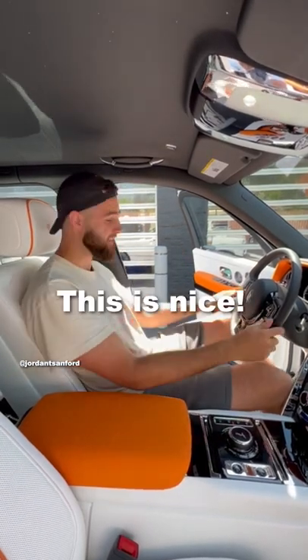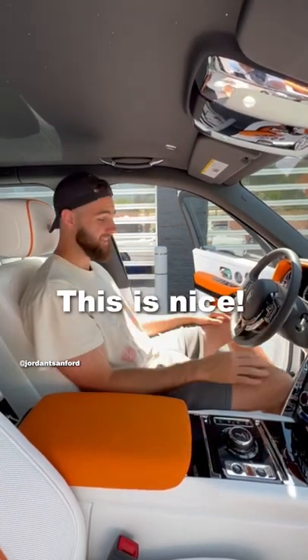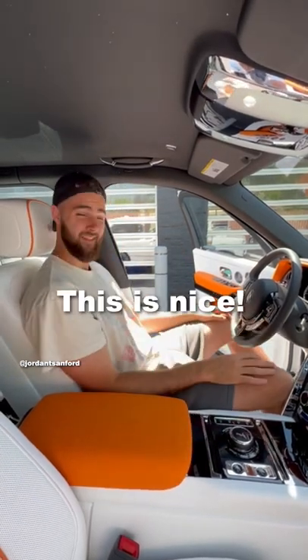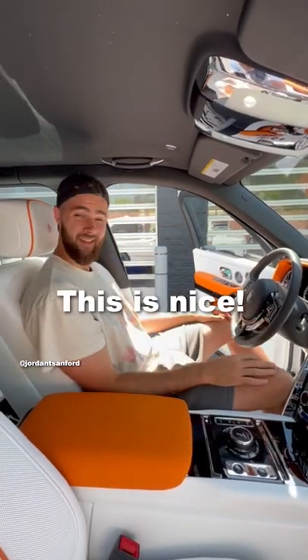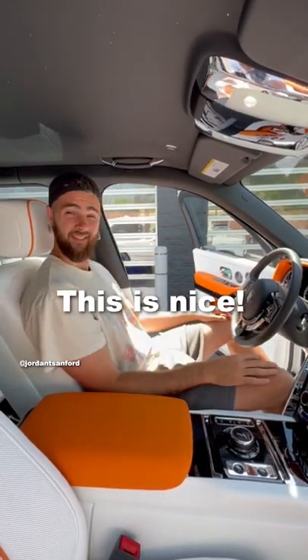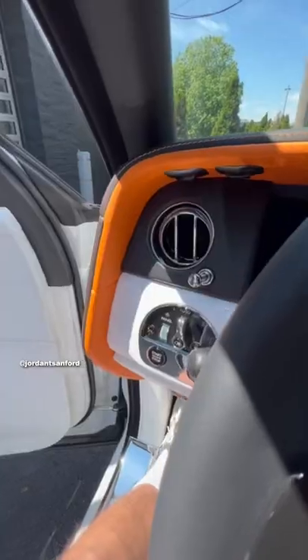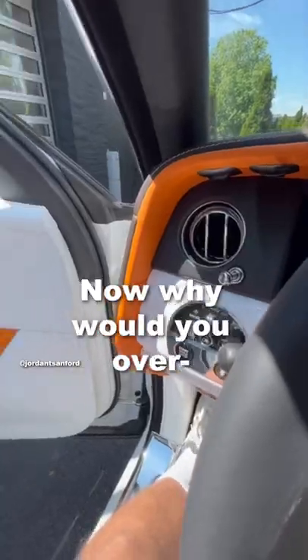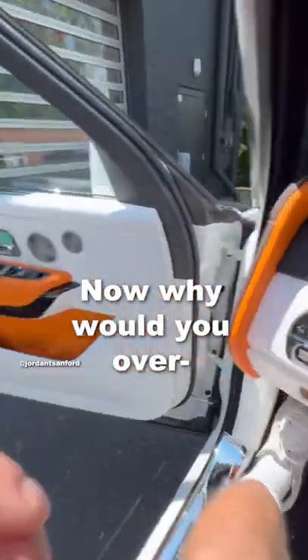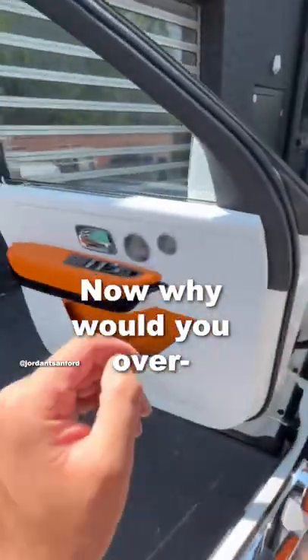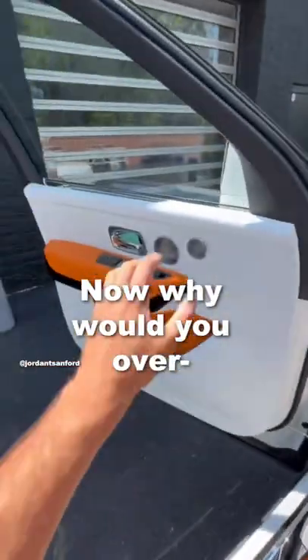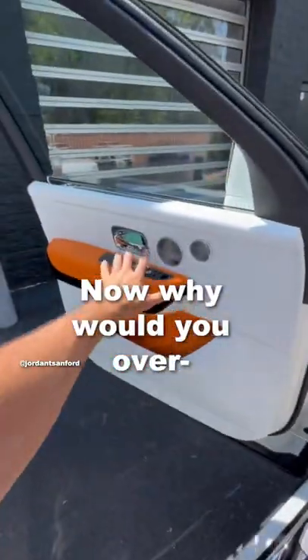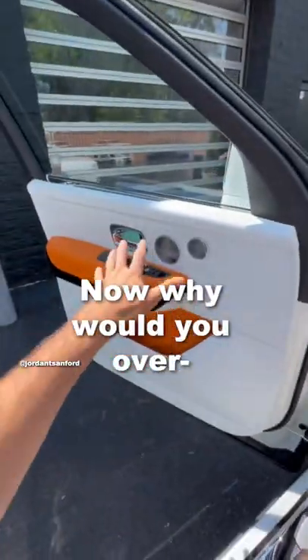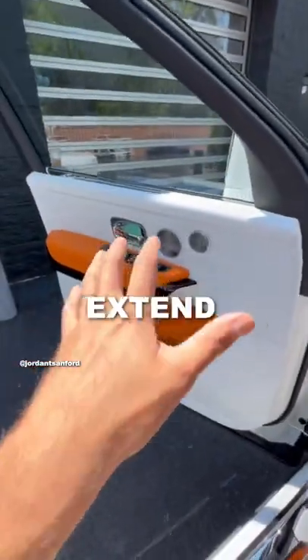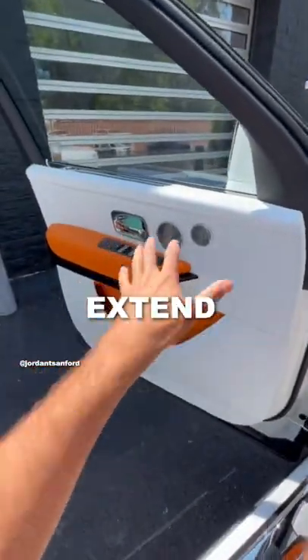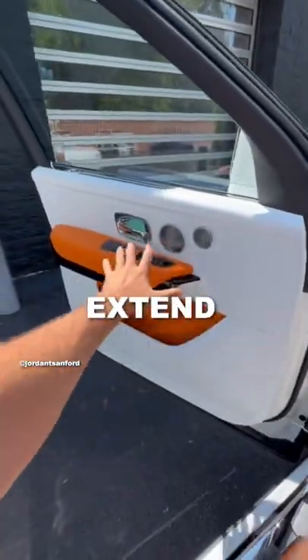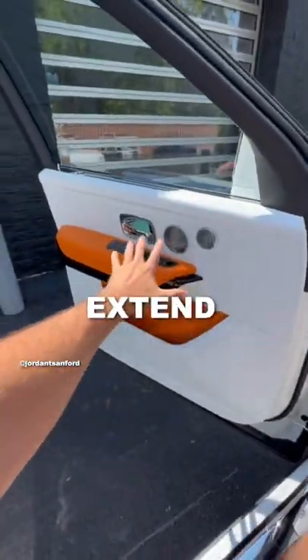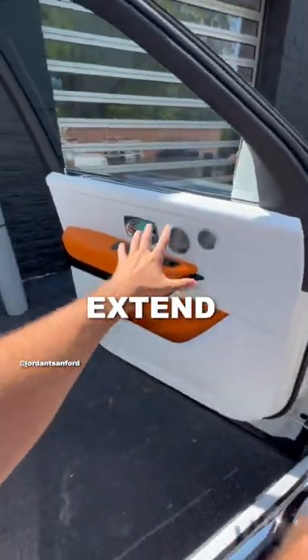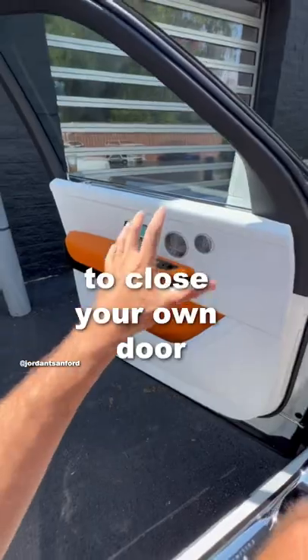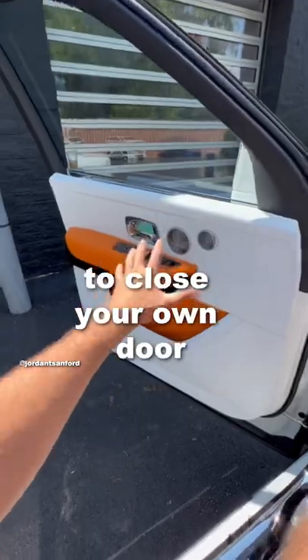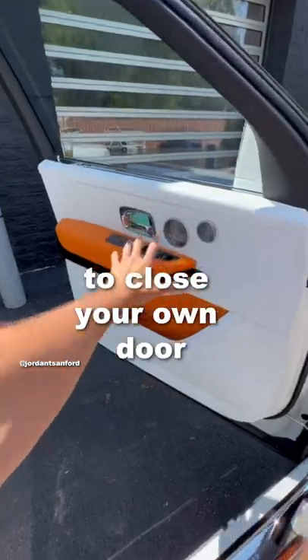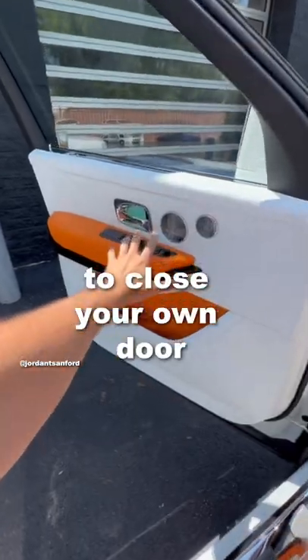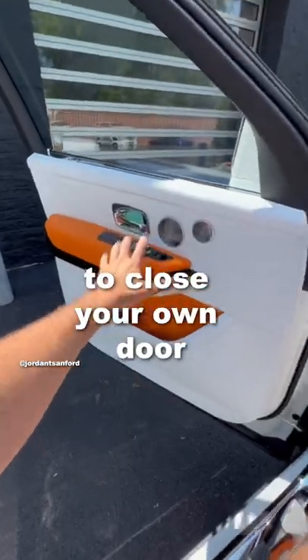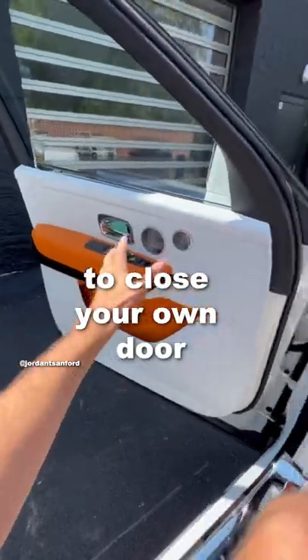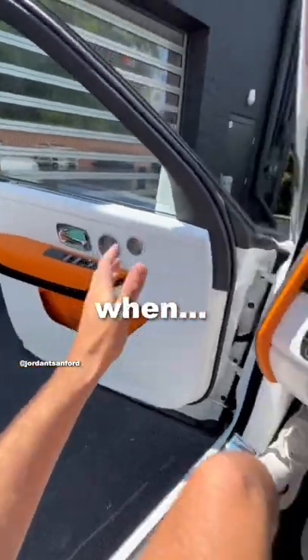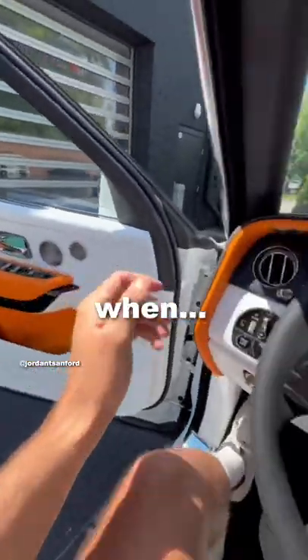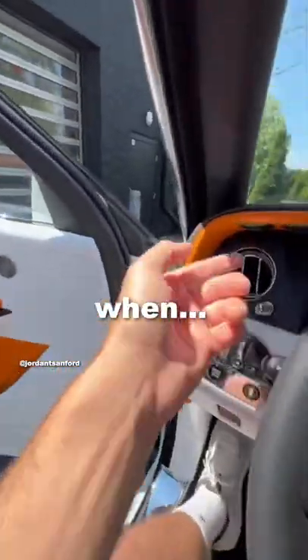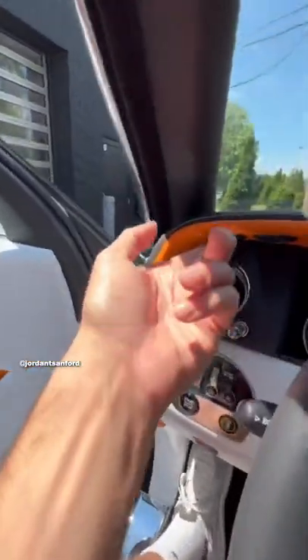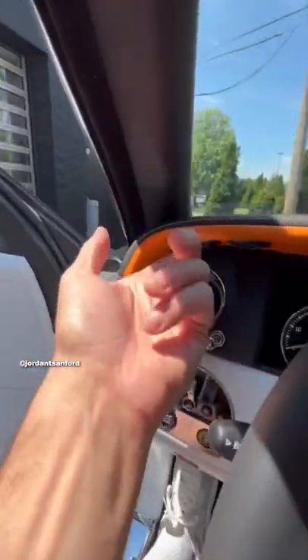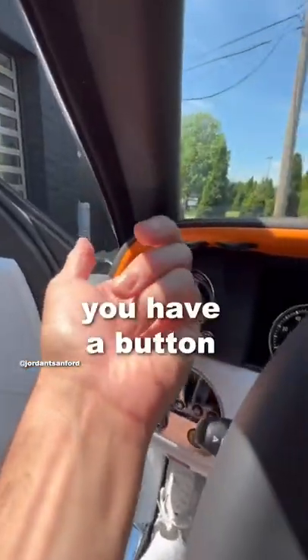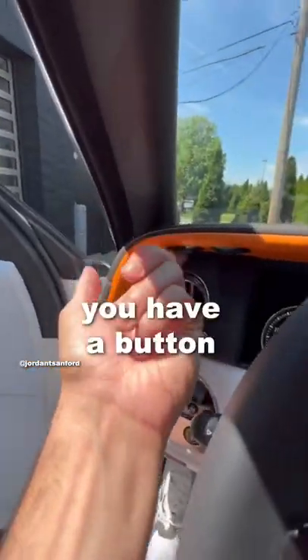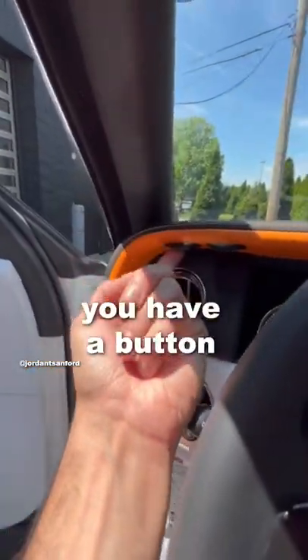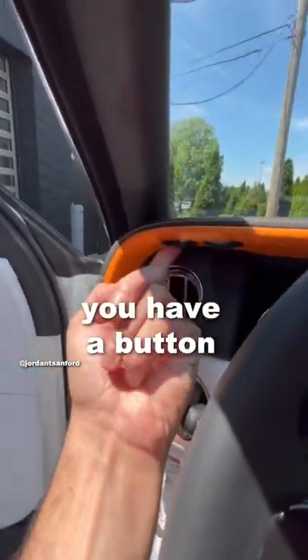This is nice. Now, why would you overextend to close your own door when you have a button?